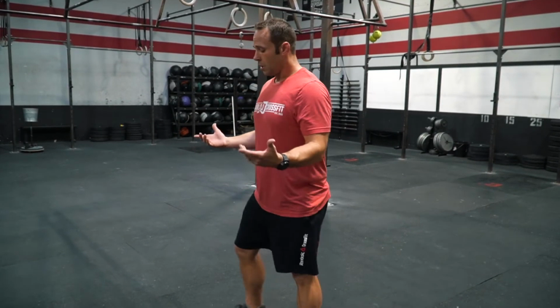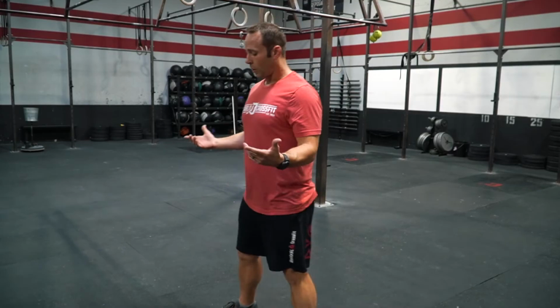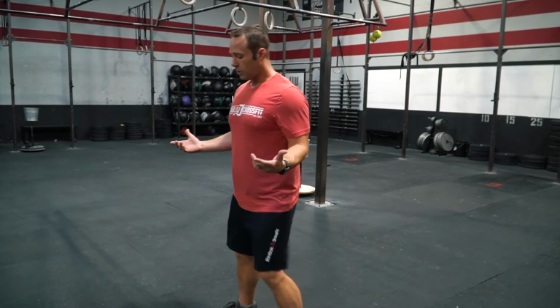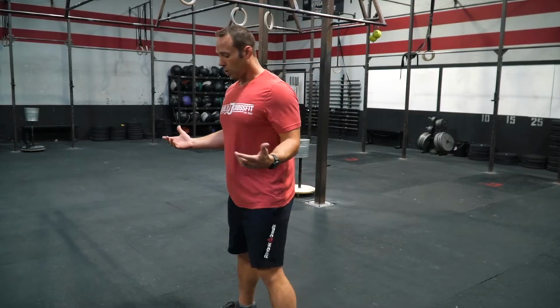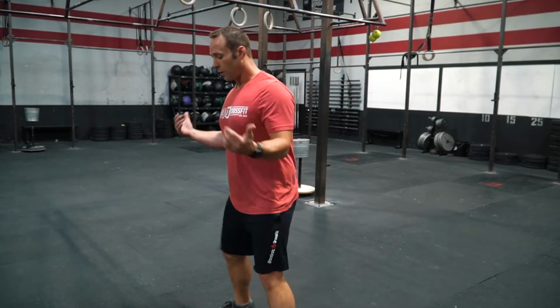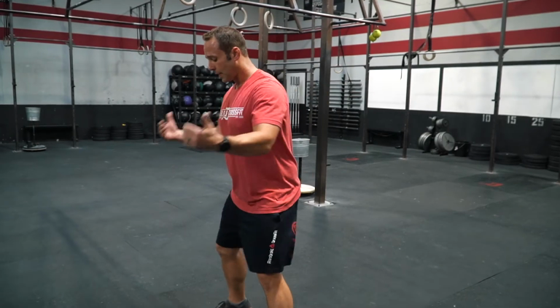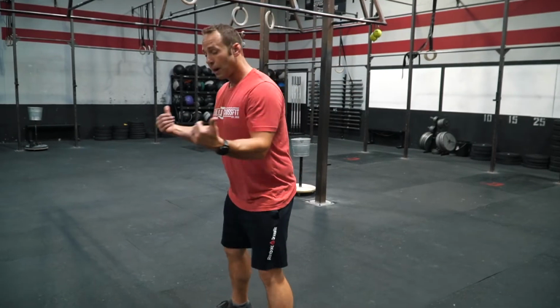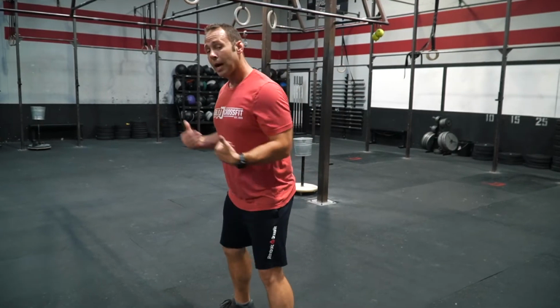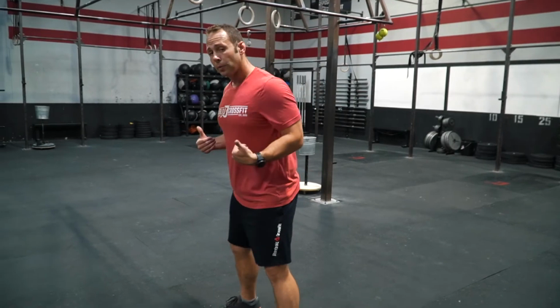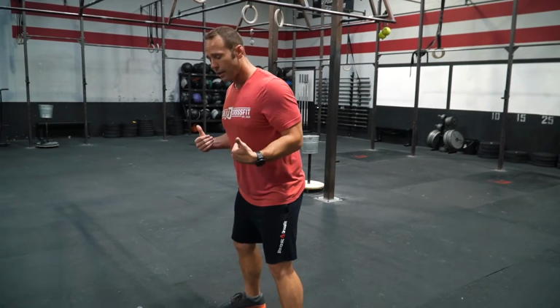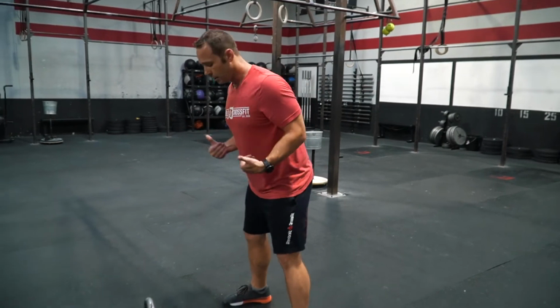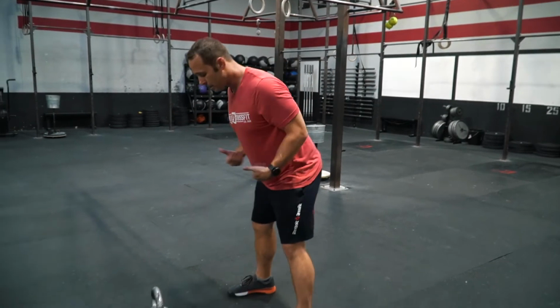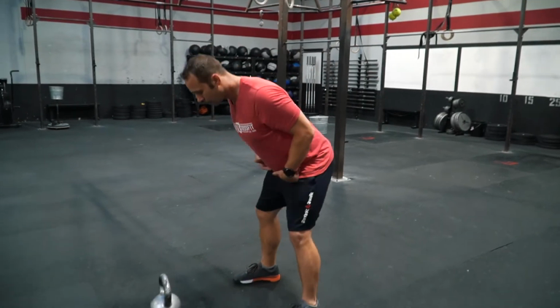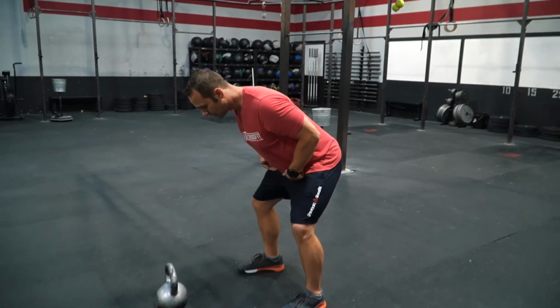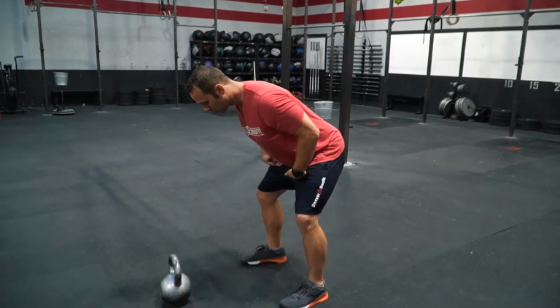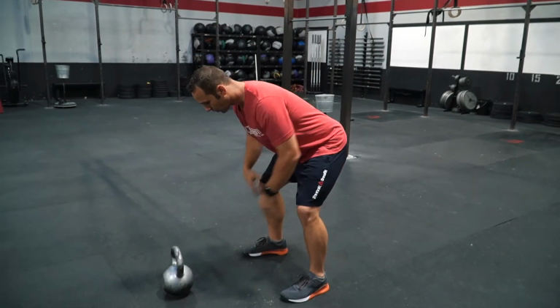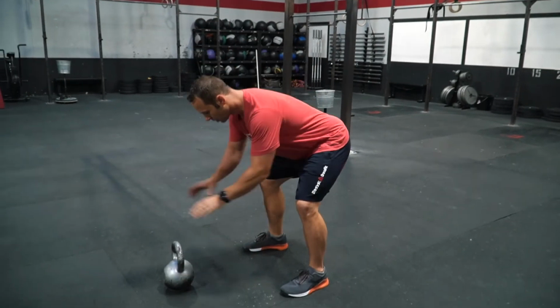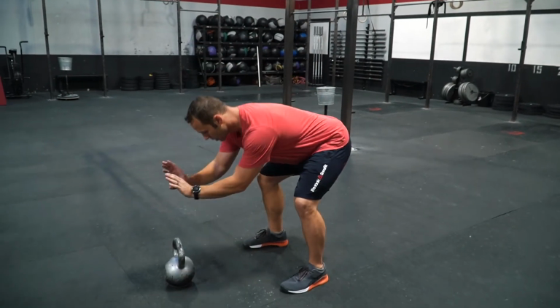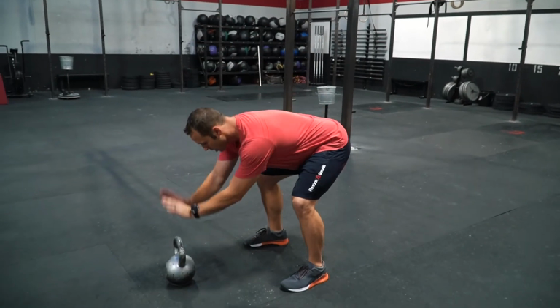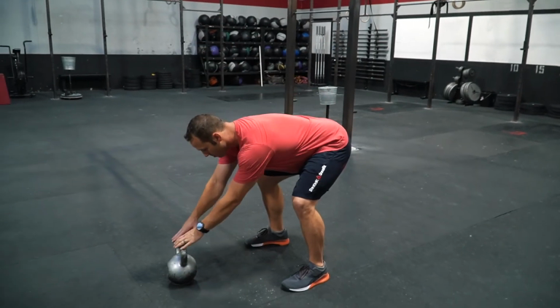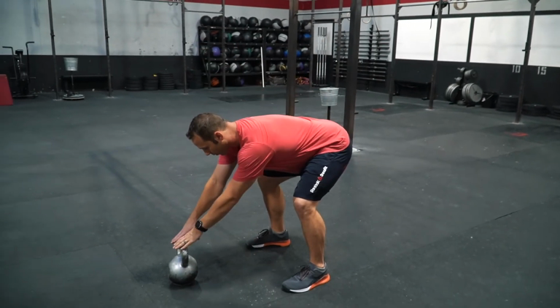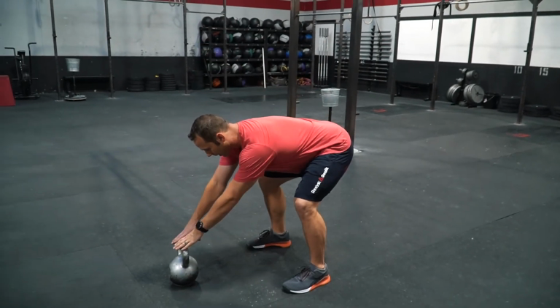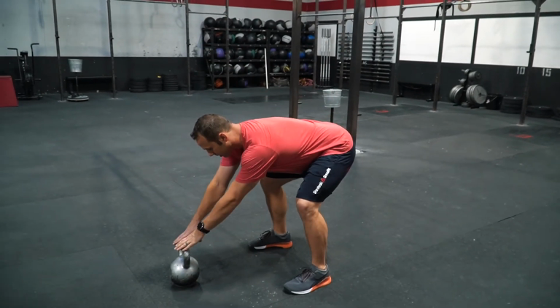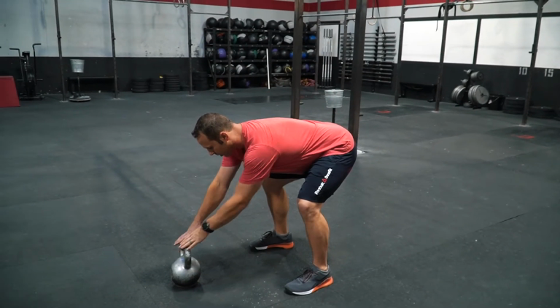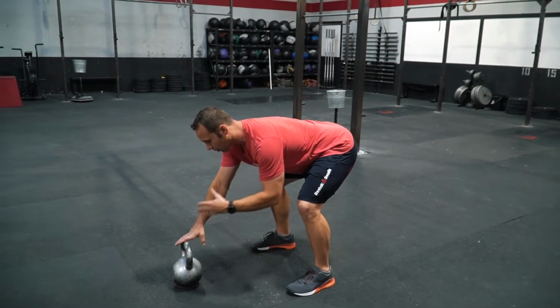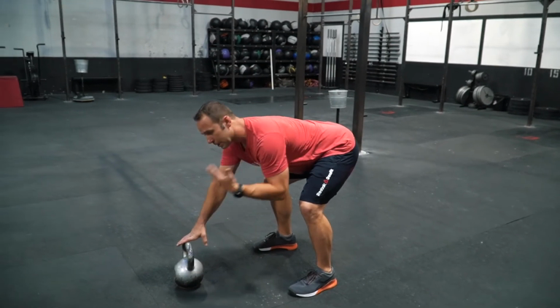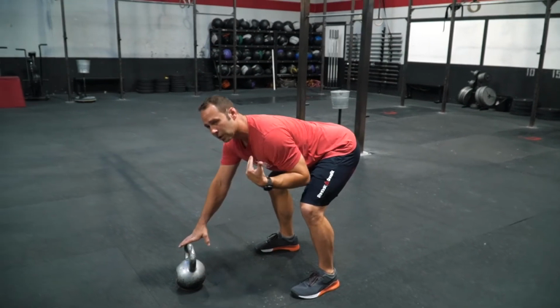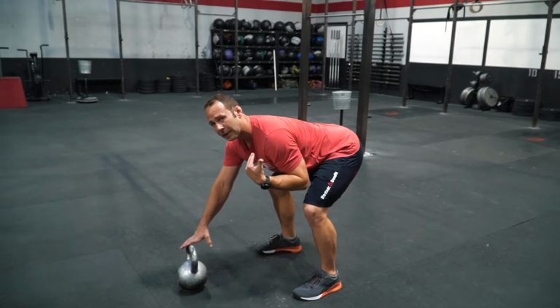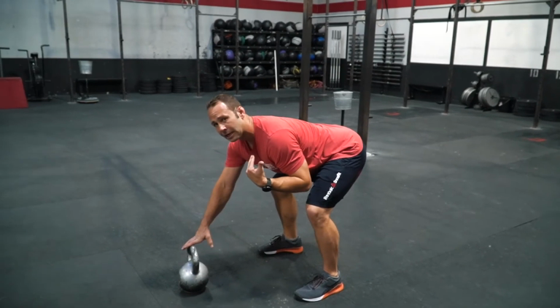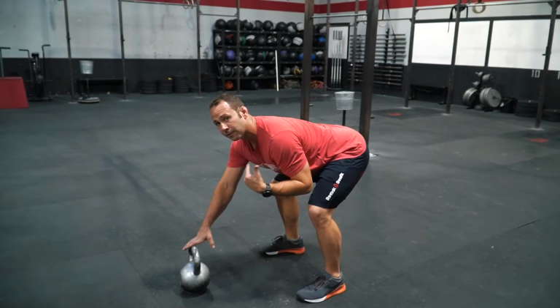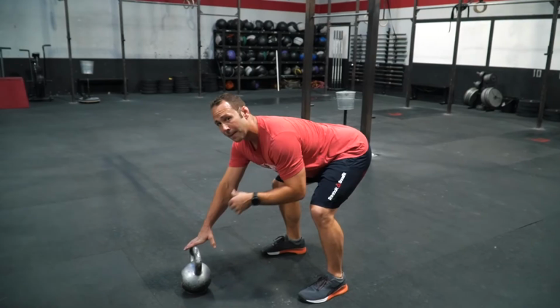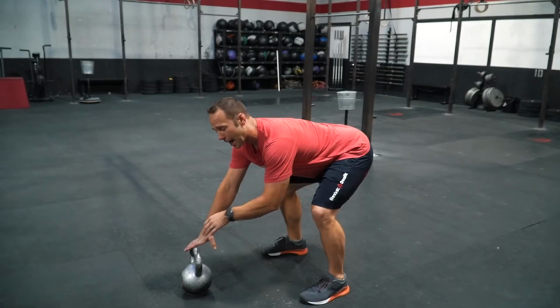We're going to start off standing behind the weight, hinge over, both hands are down. We want to make sure that we have a nice flat back.